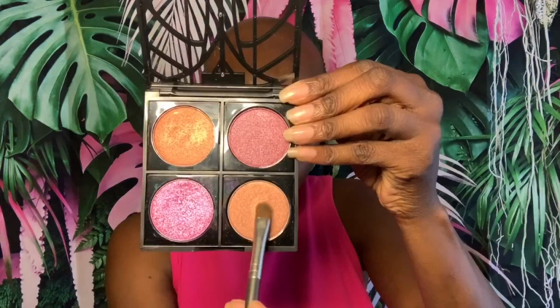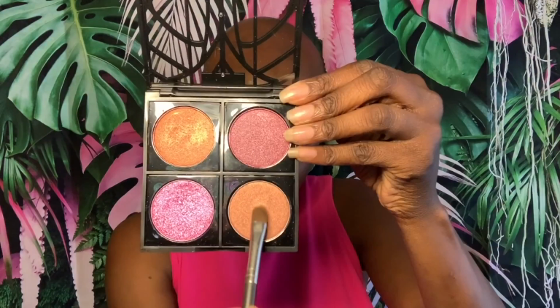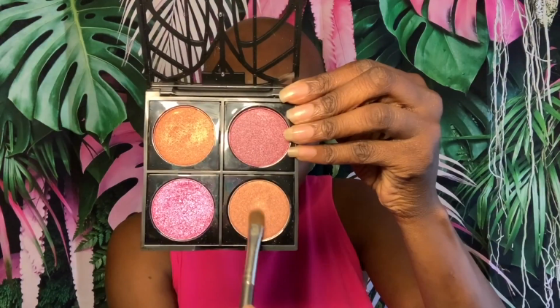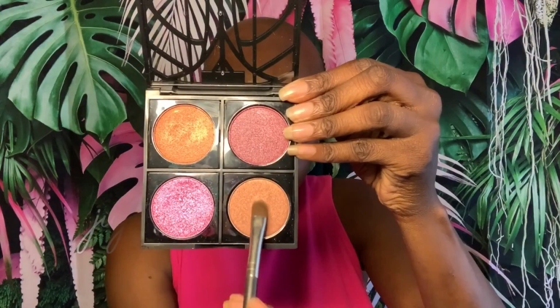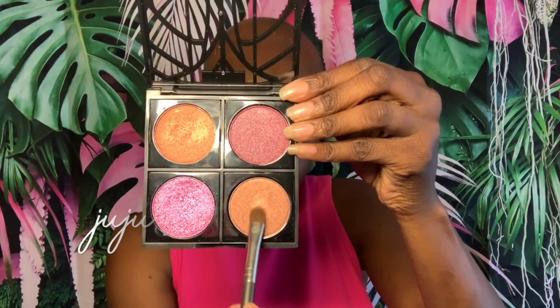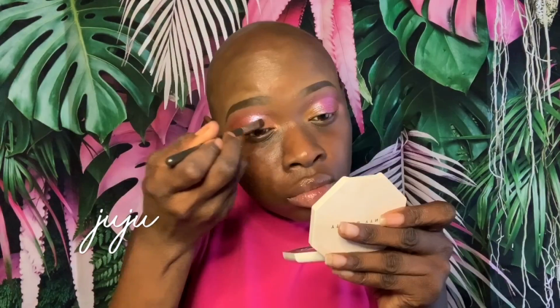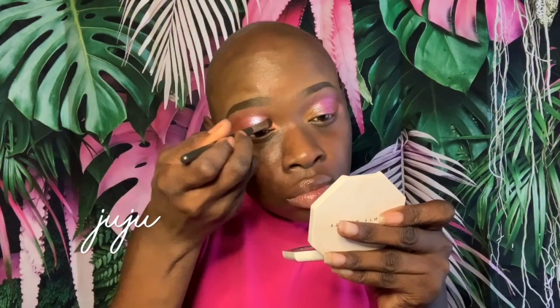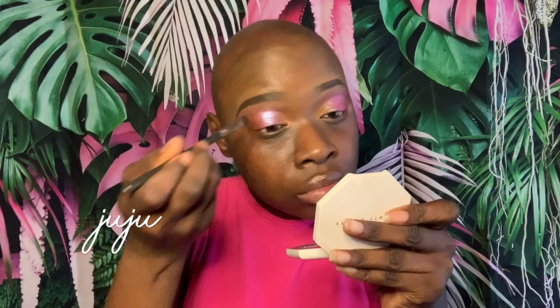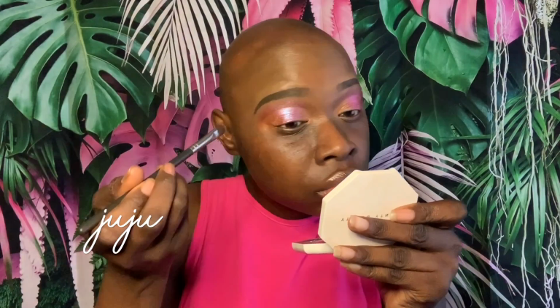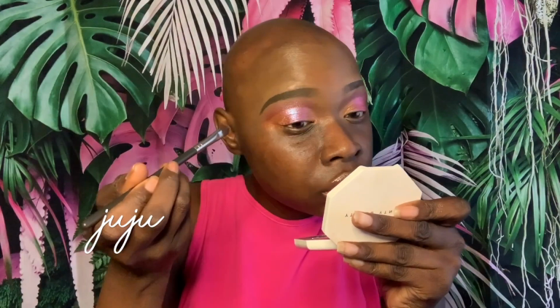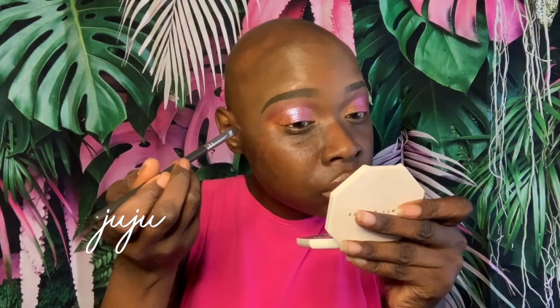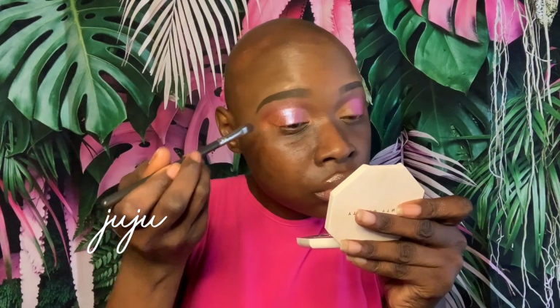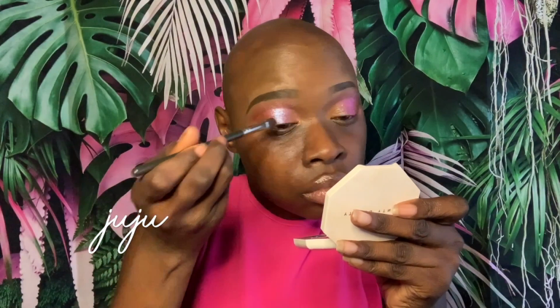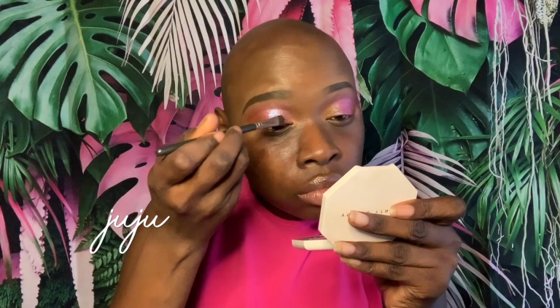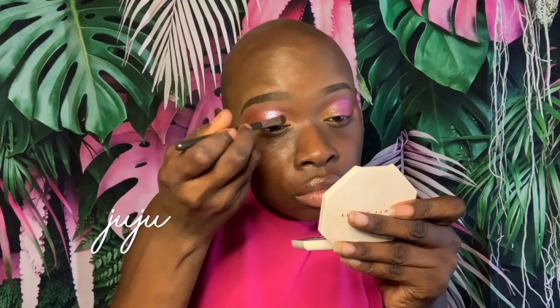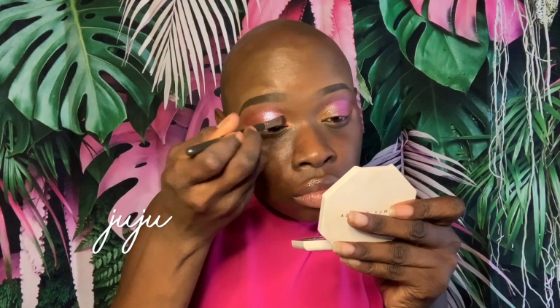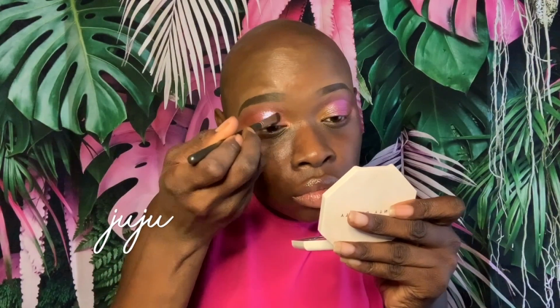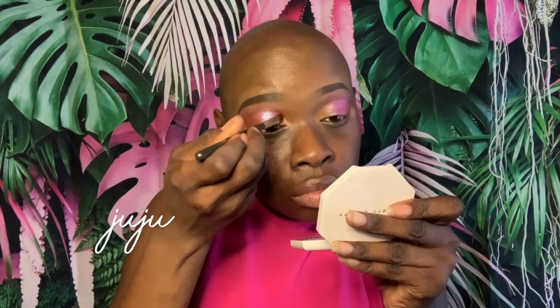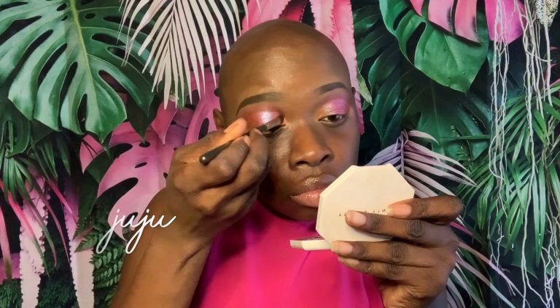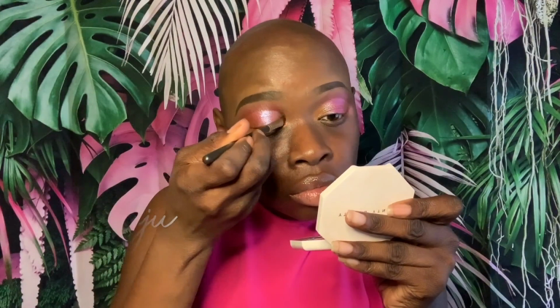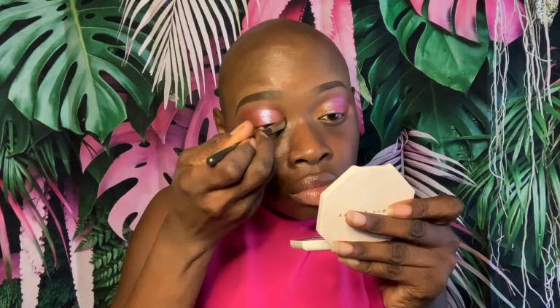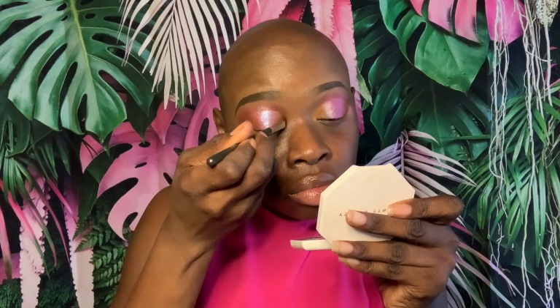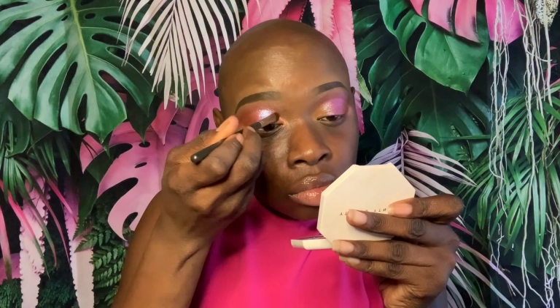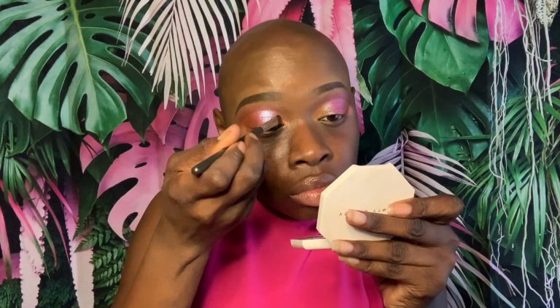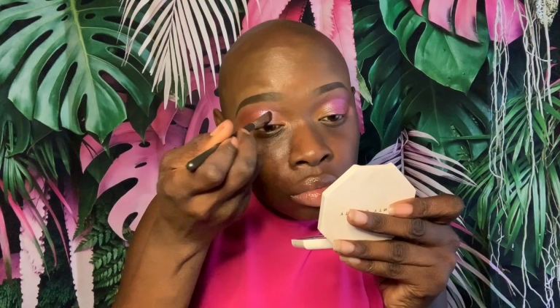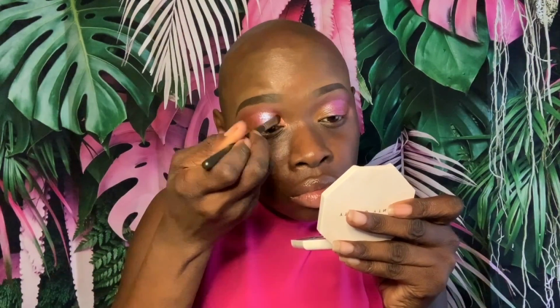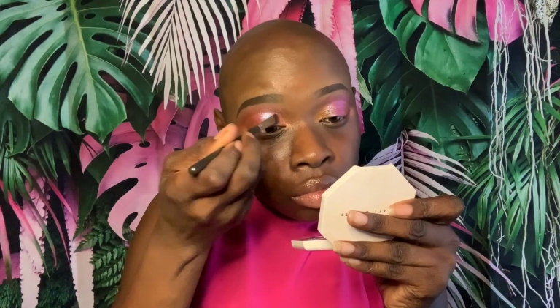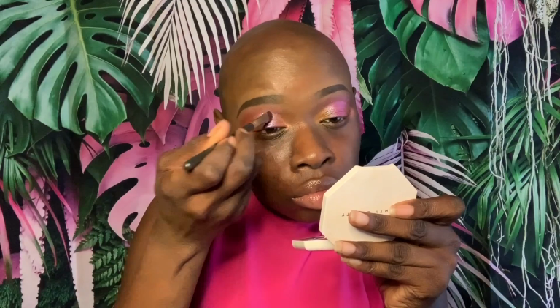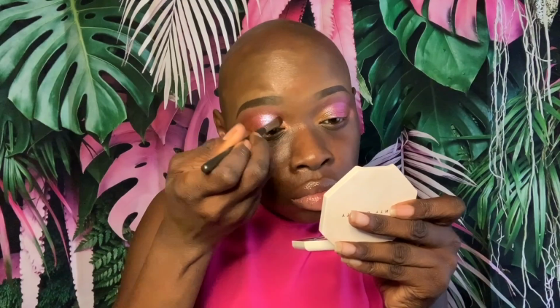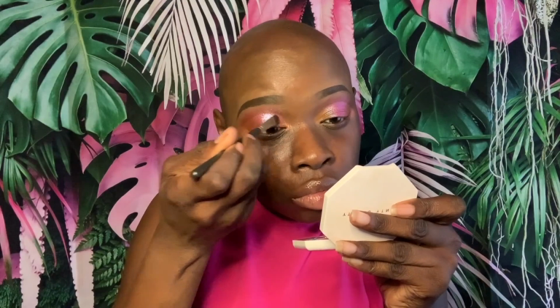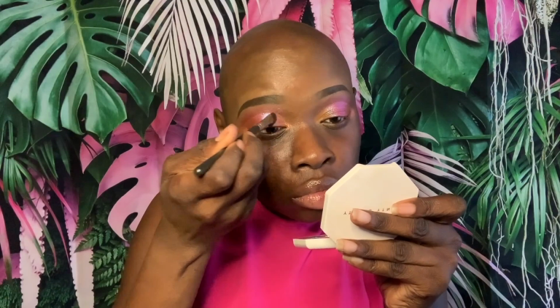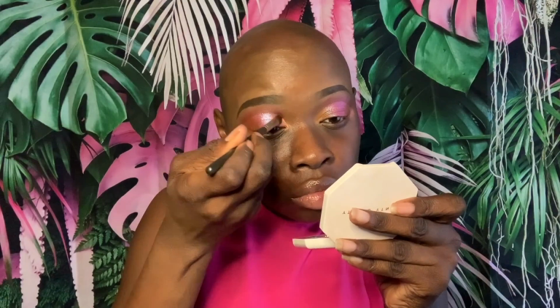Lastly, I'm applying Juju. It's a deep copper shade and I'm just putting that on the inner corner of my lids.